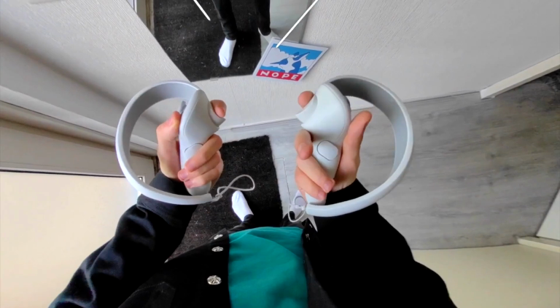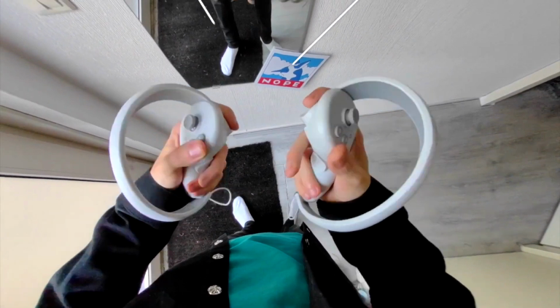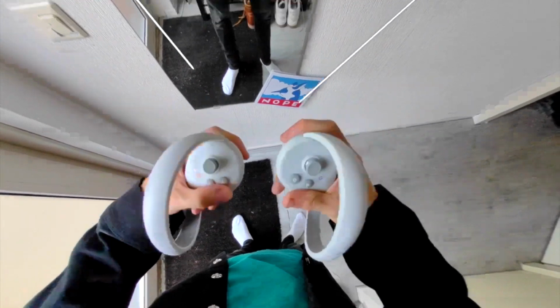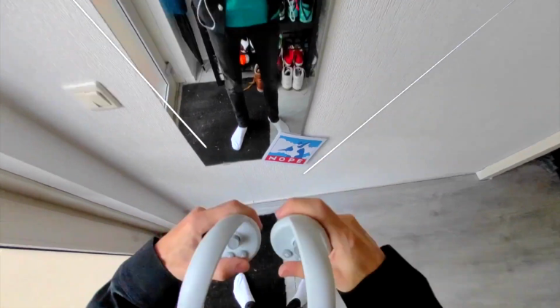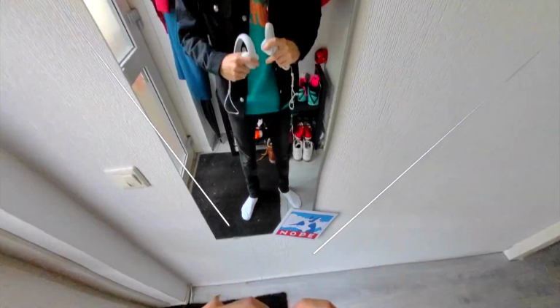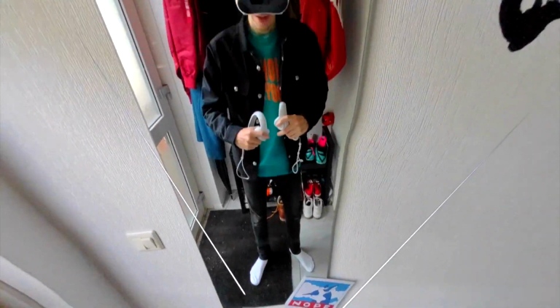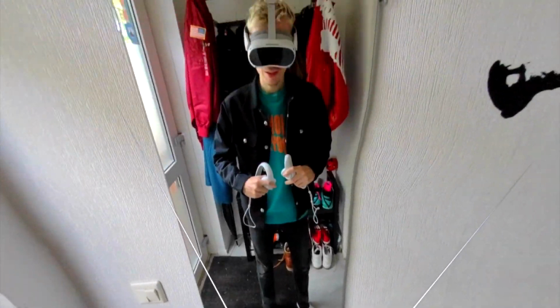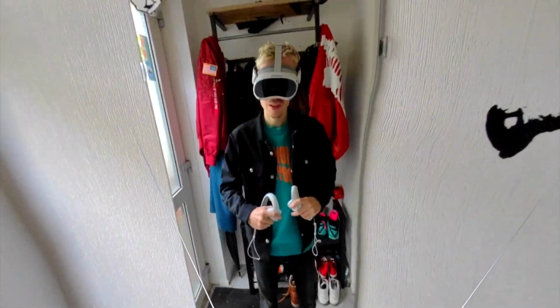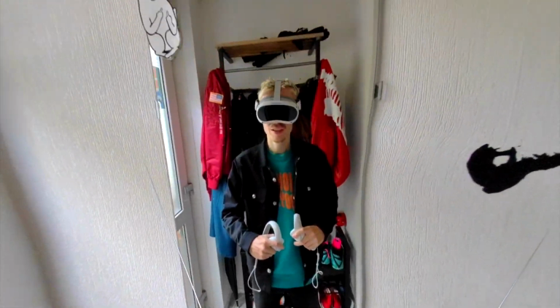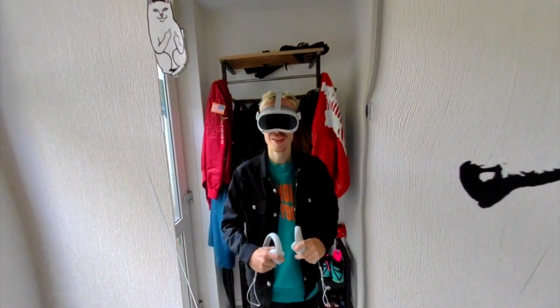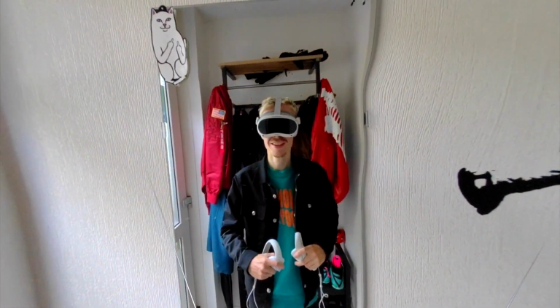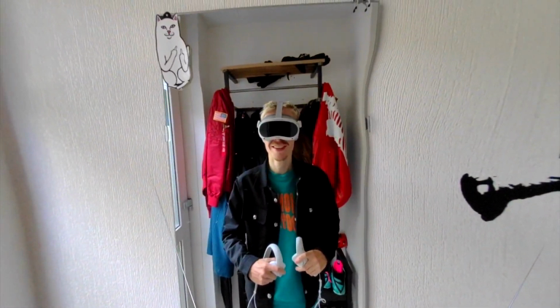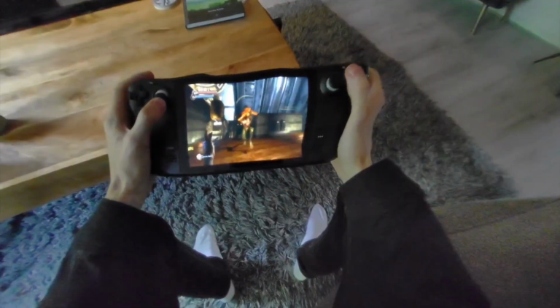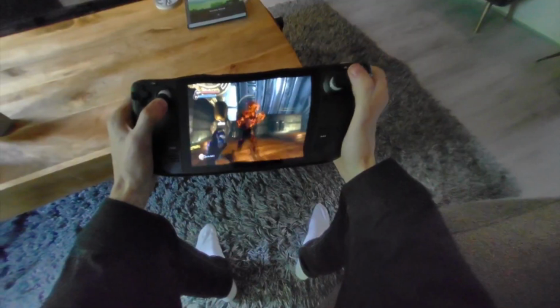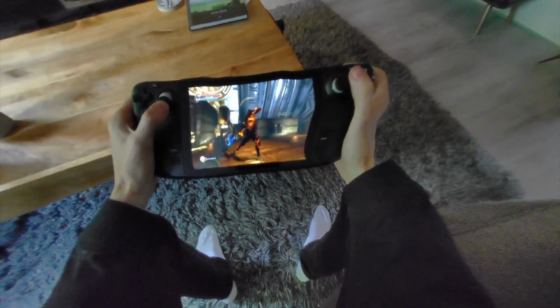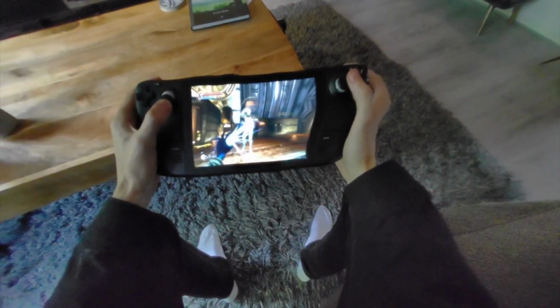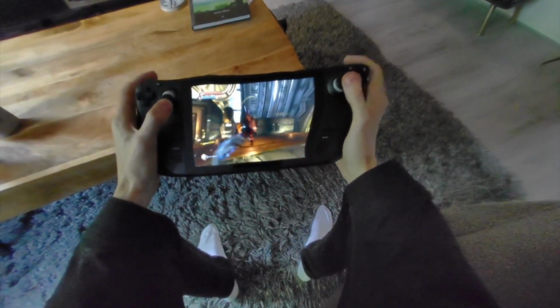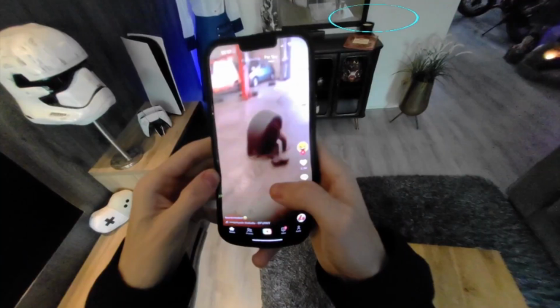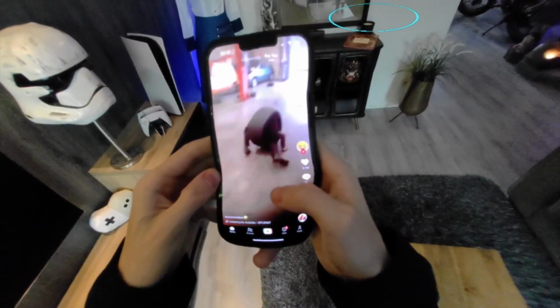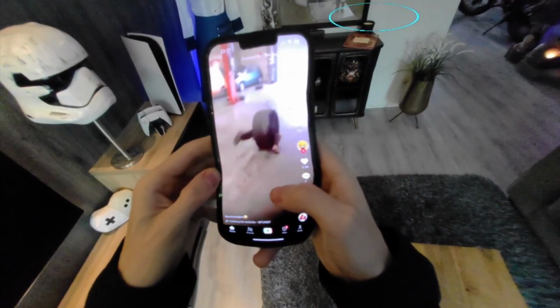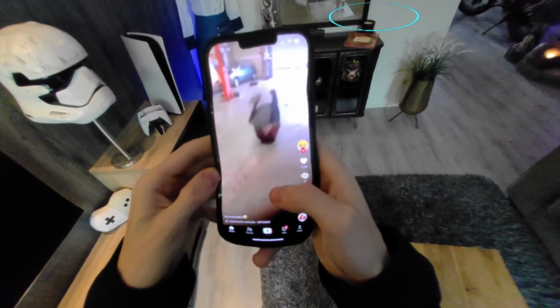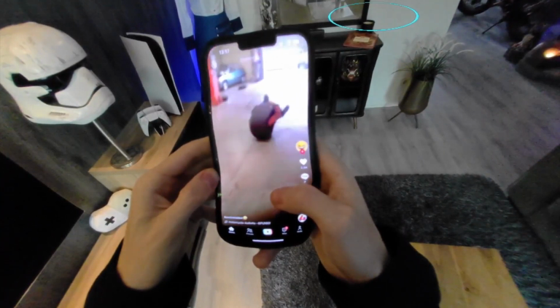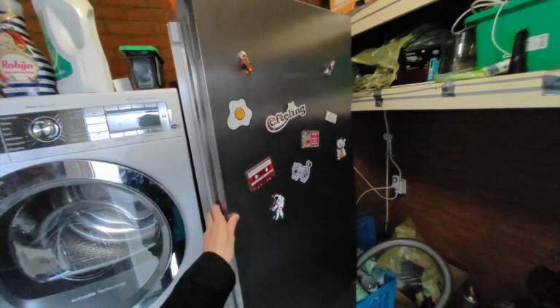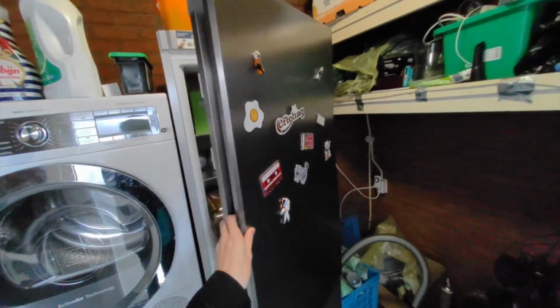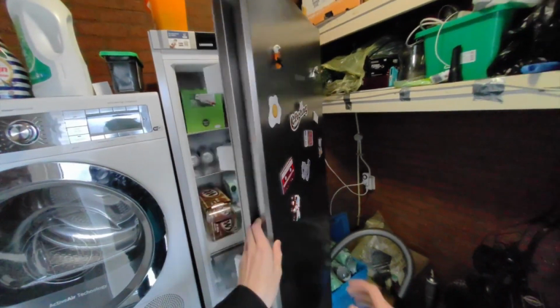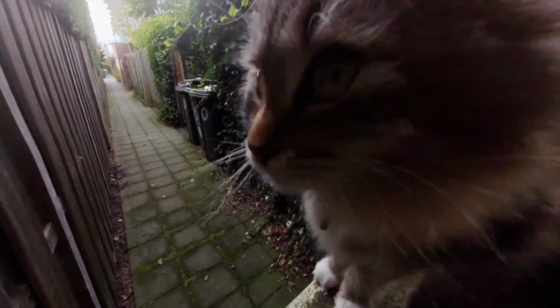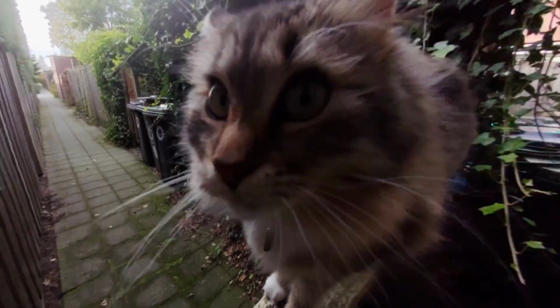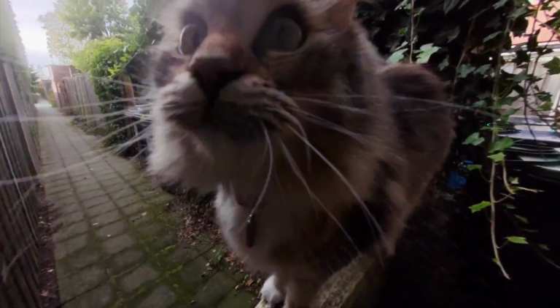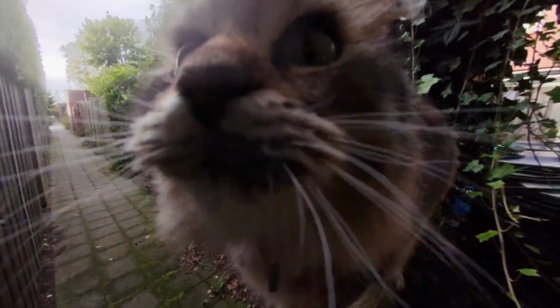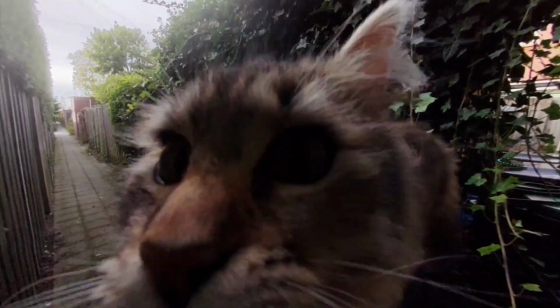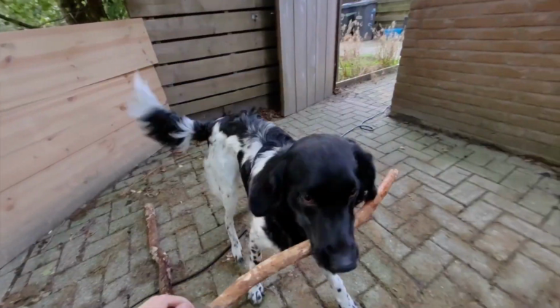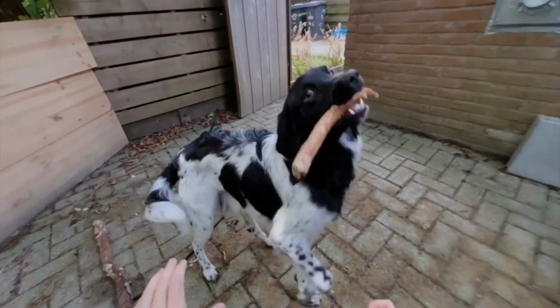This is the Pico 4, a consumer VR headset with mixed reality capabilities.